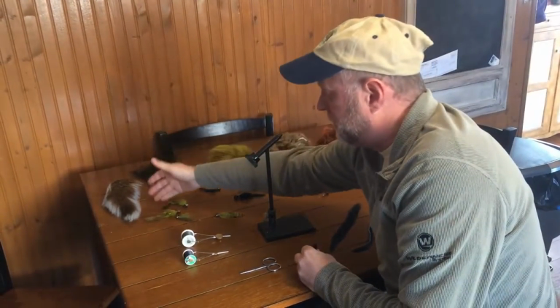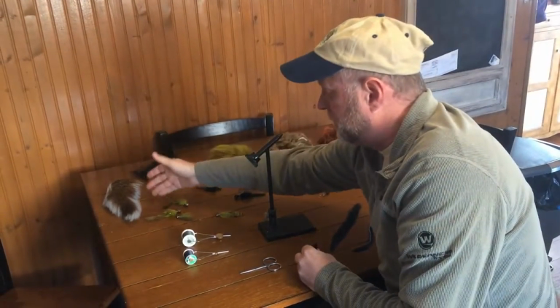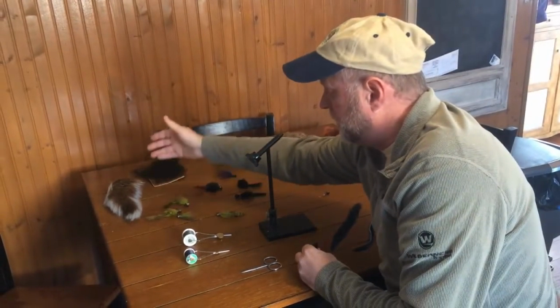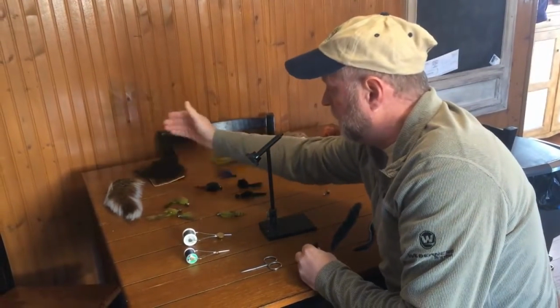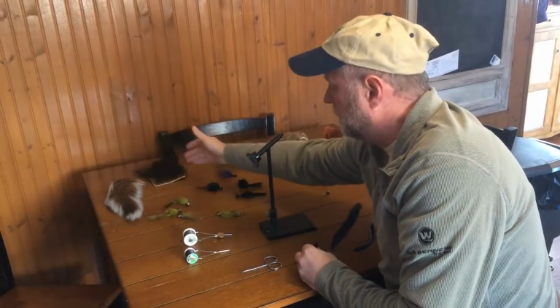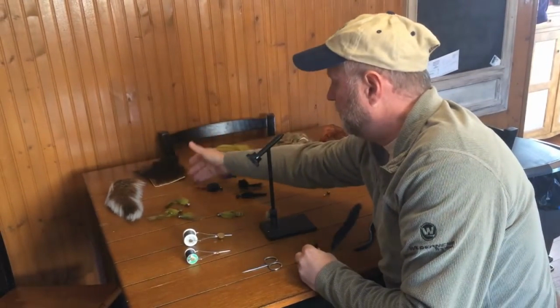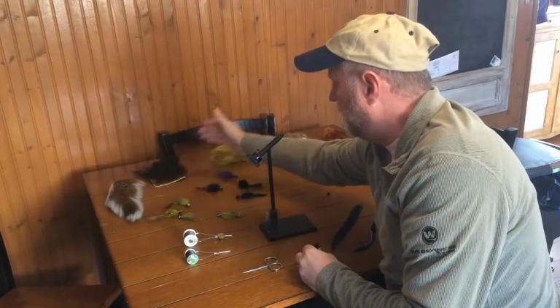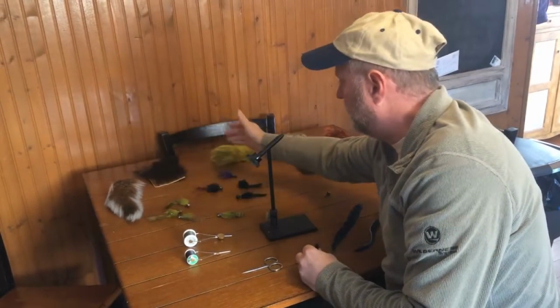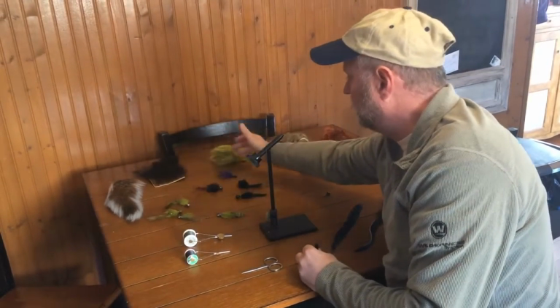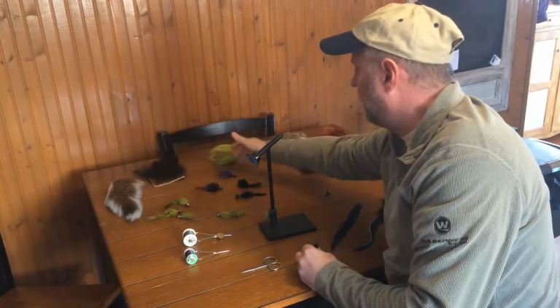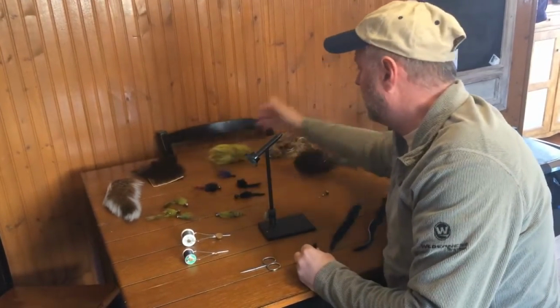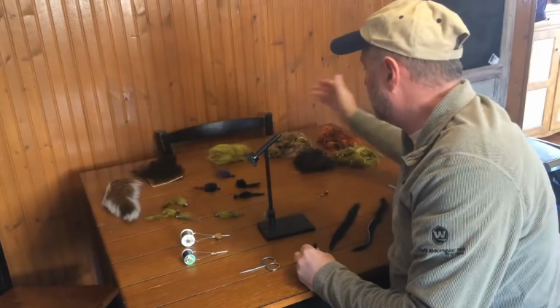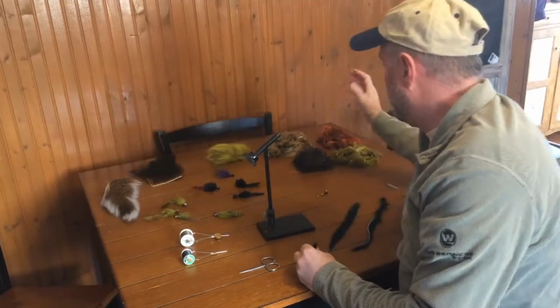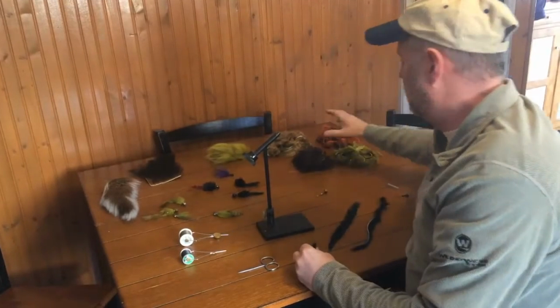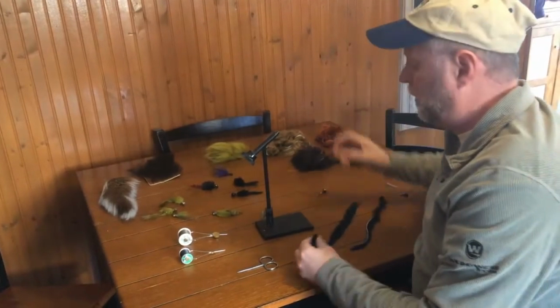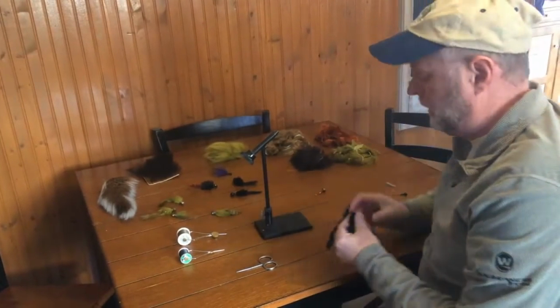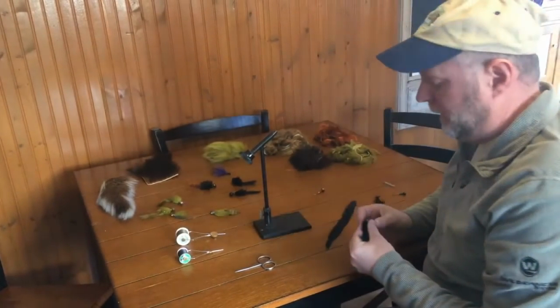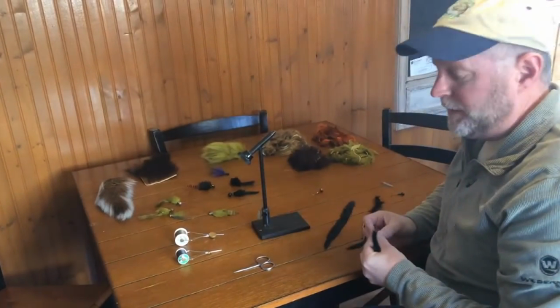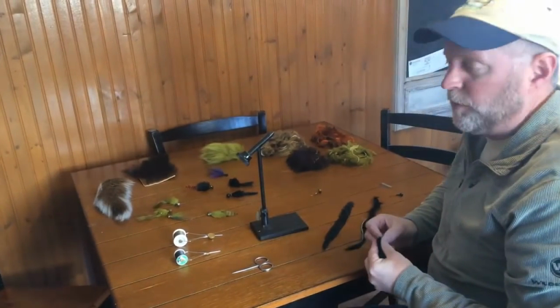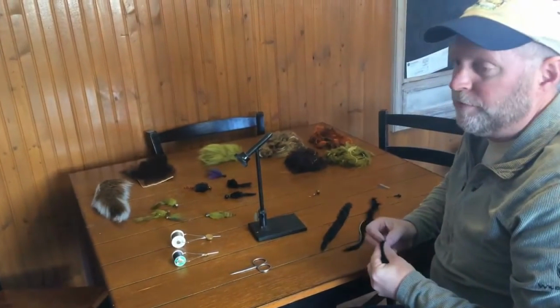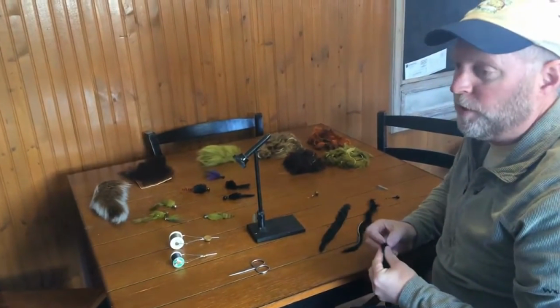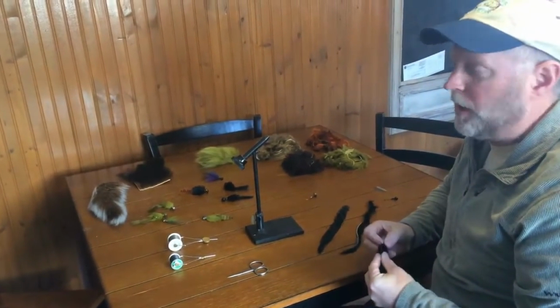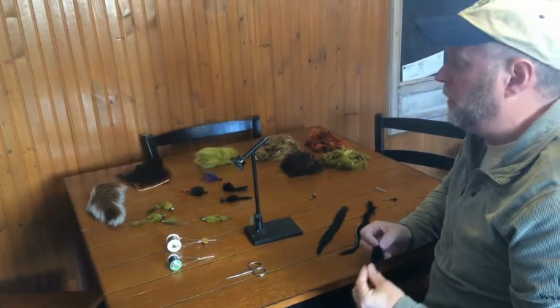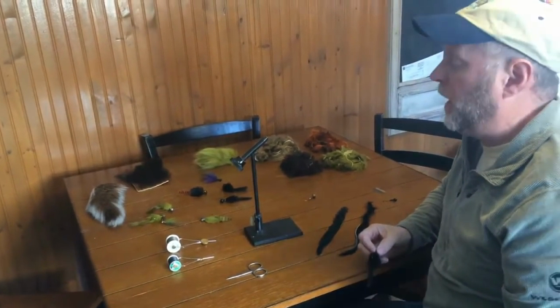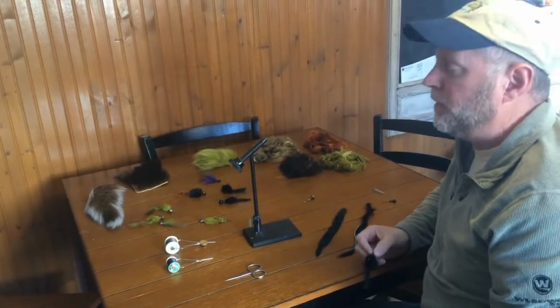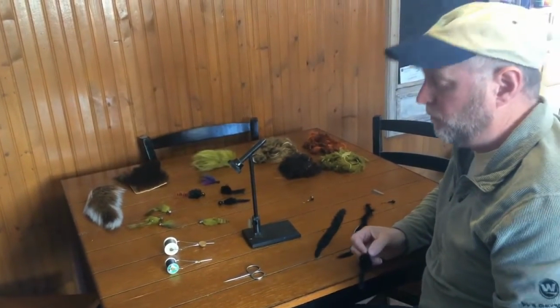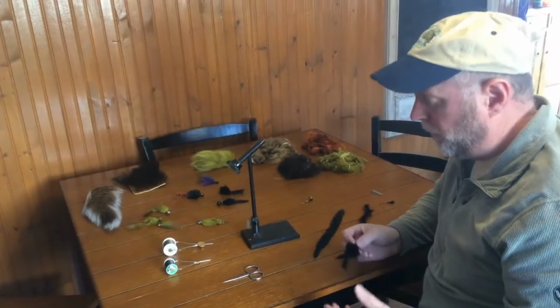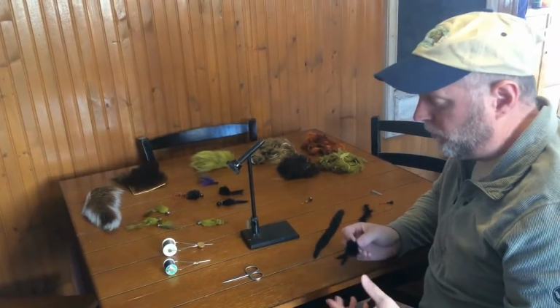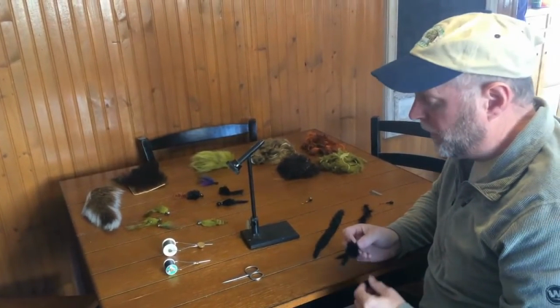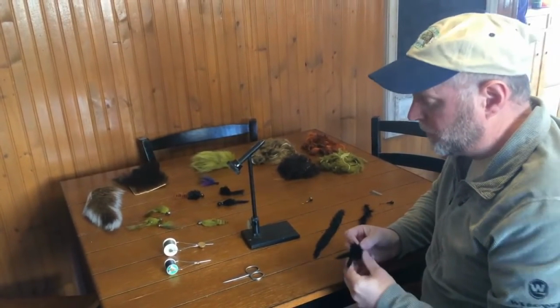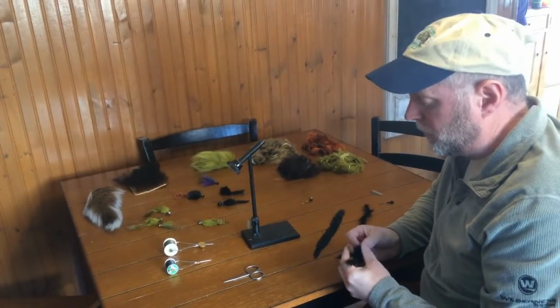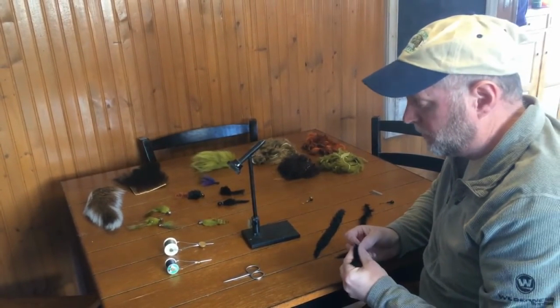Hair types include deer, bear, fox, and rabbit. Today we're going to focus on the rabbit with and without zonkers.